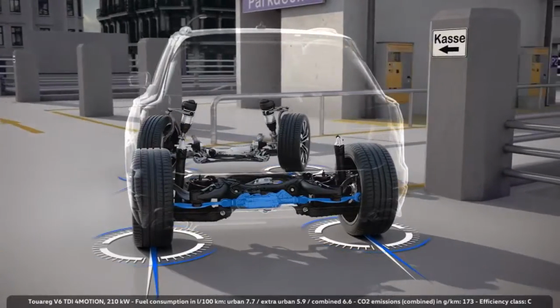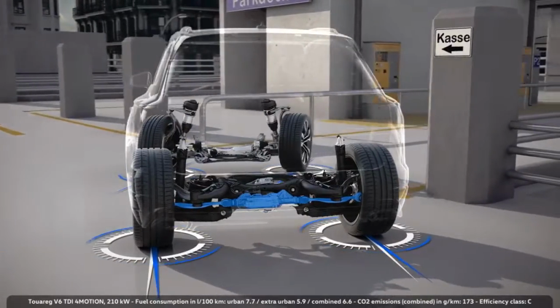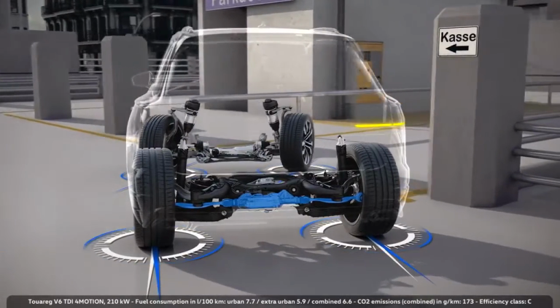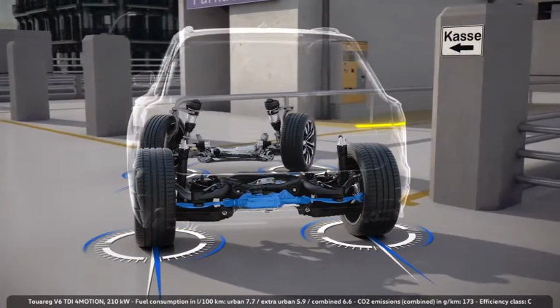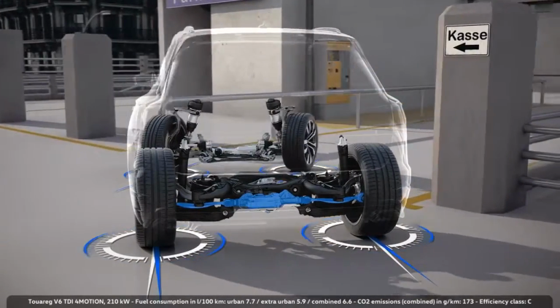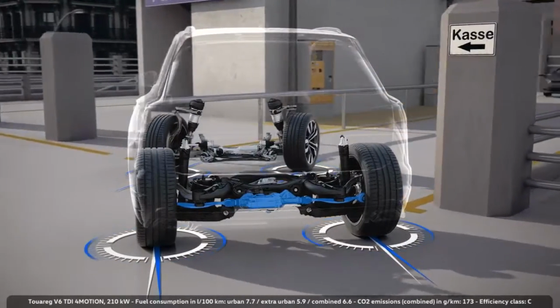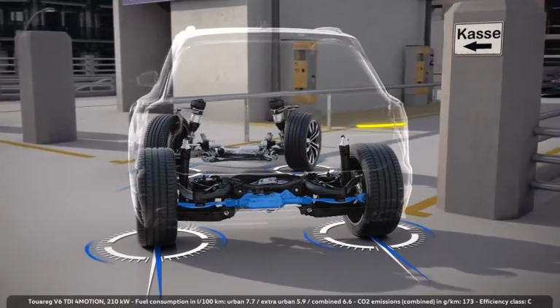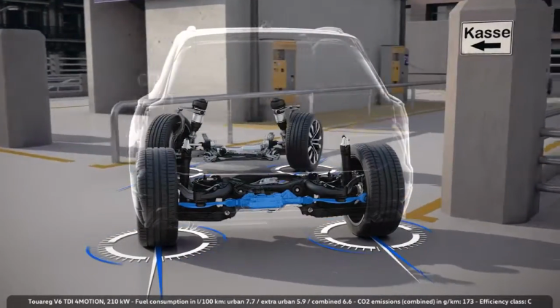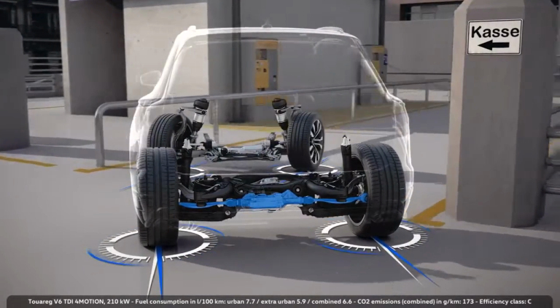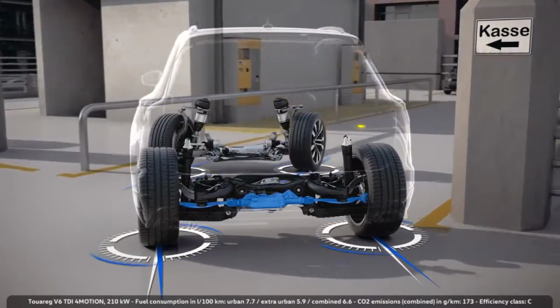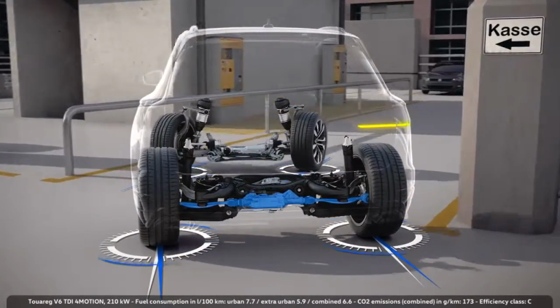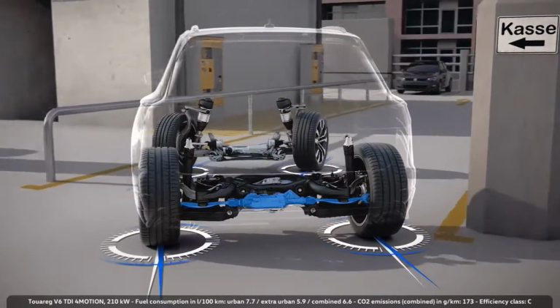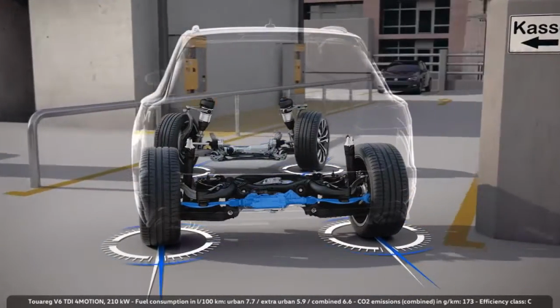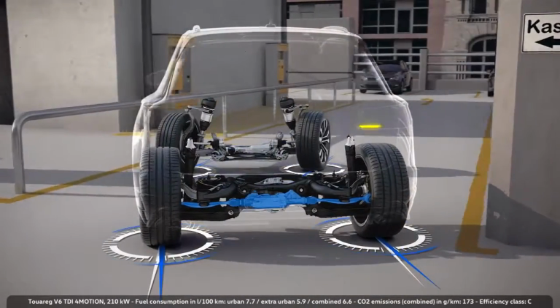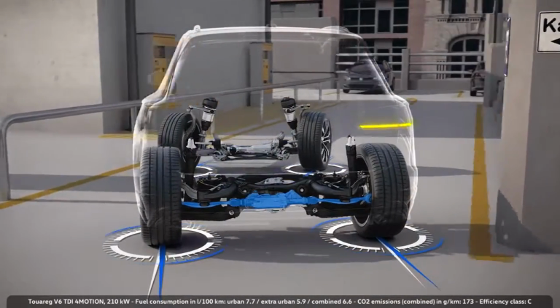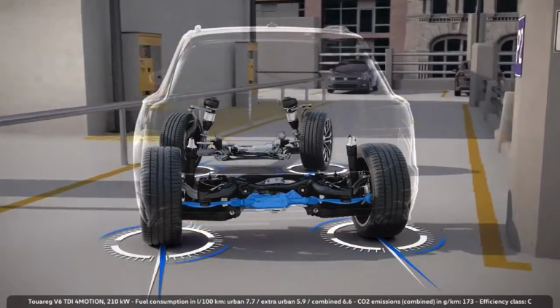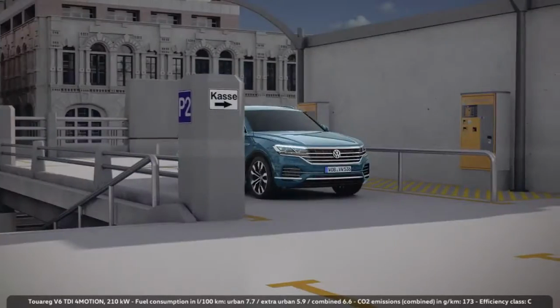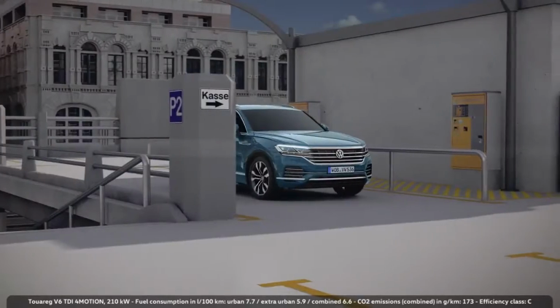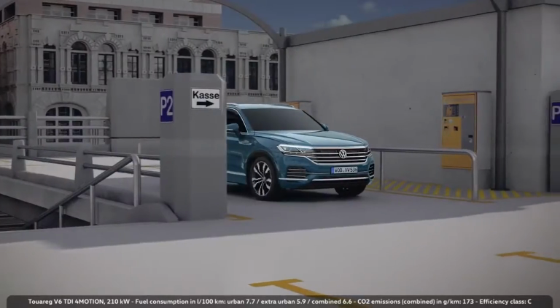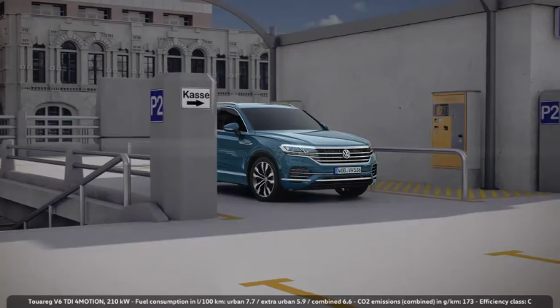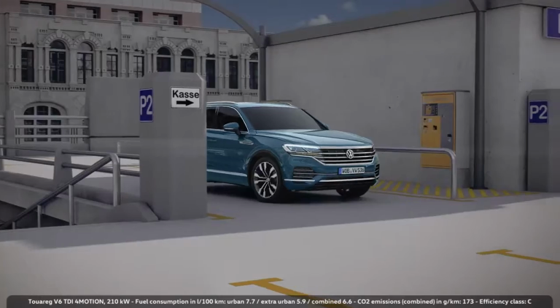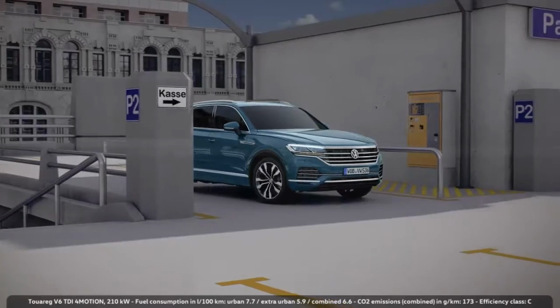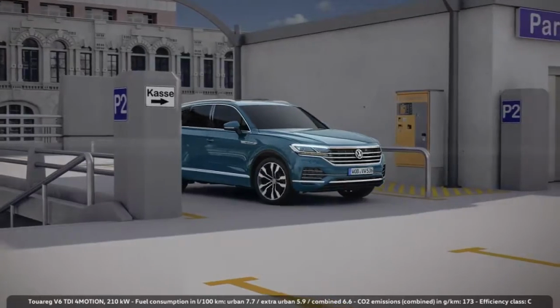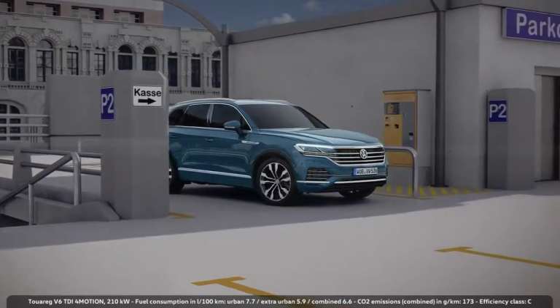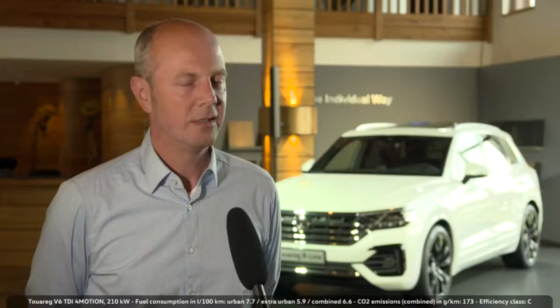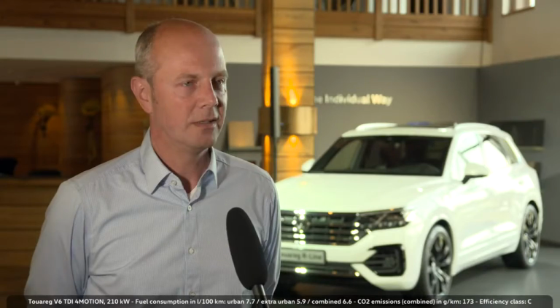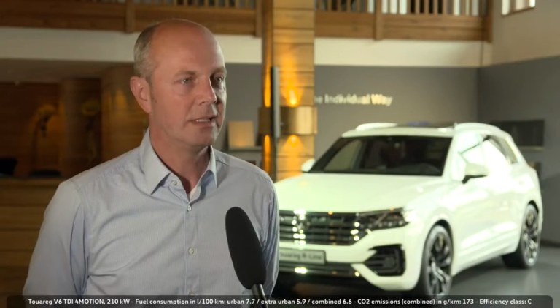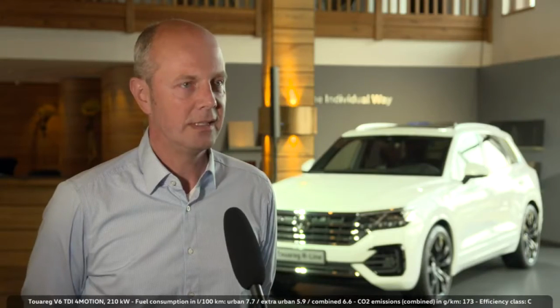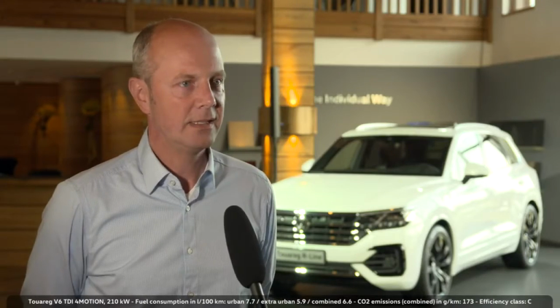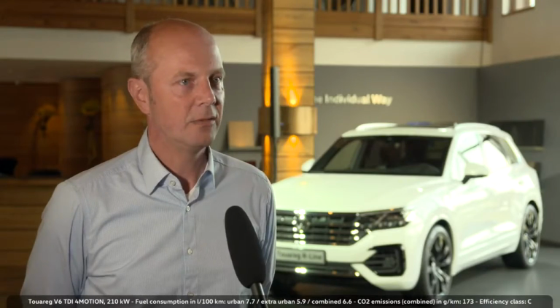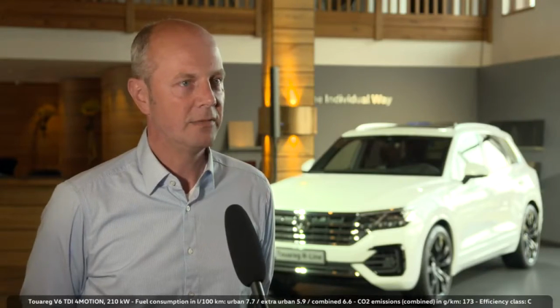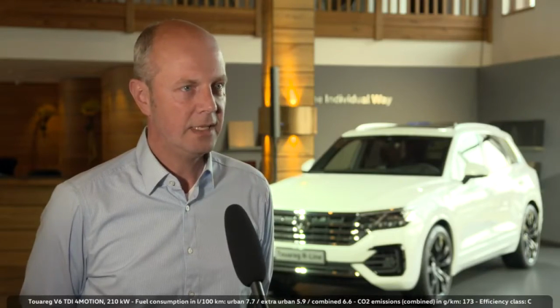We're at the level of a Golf here, a little more. For a big SUV like the Touareg, that's a really good turn radius.